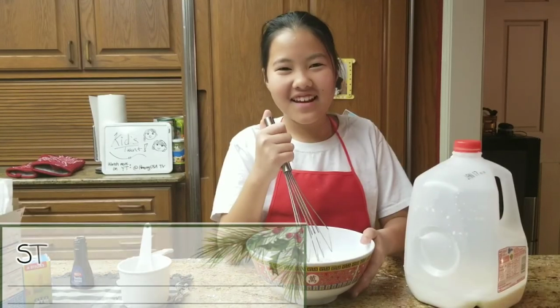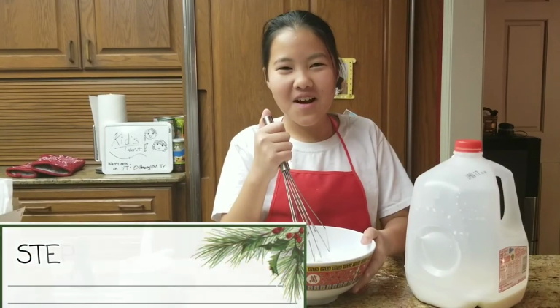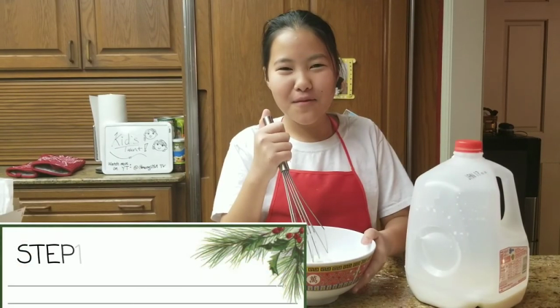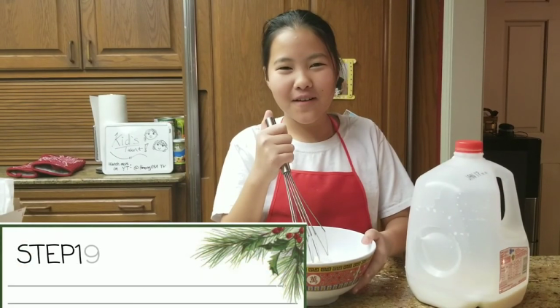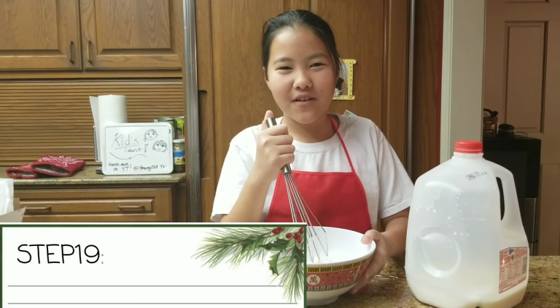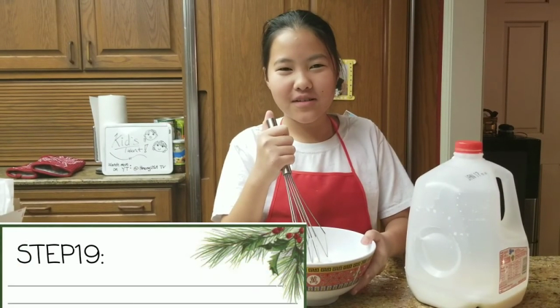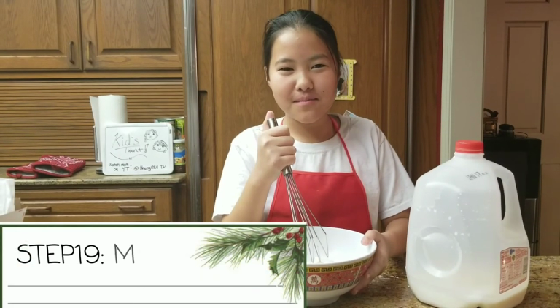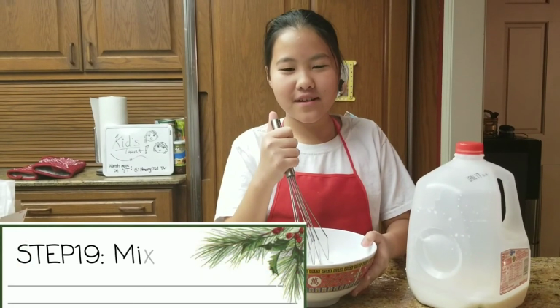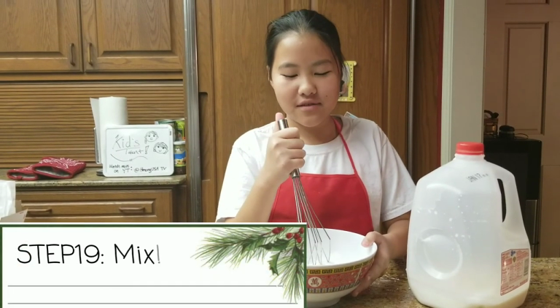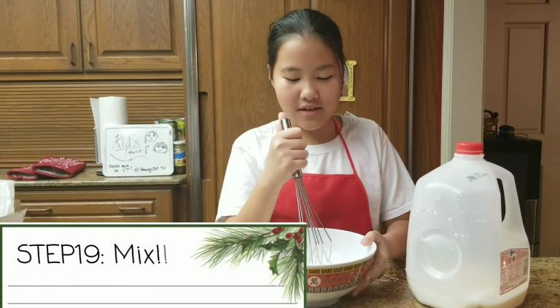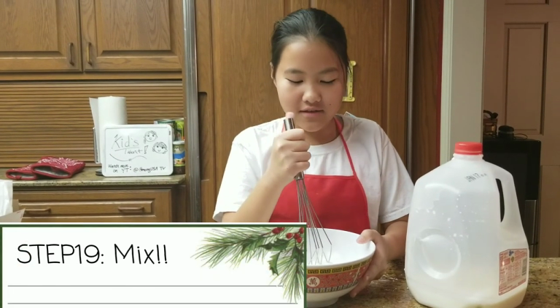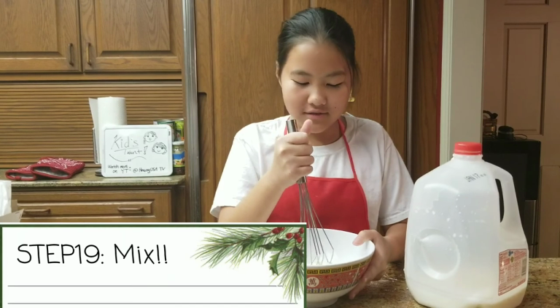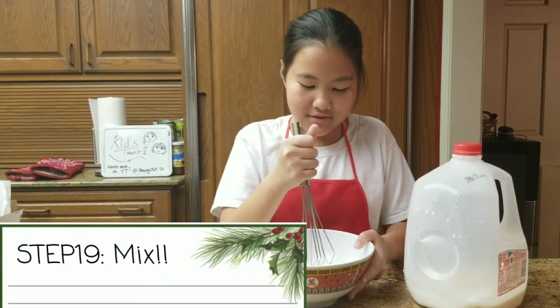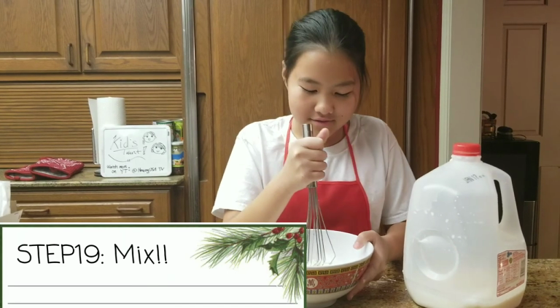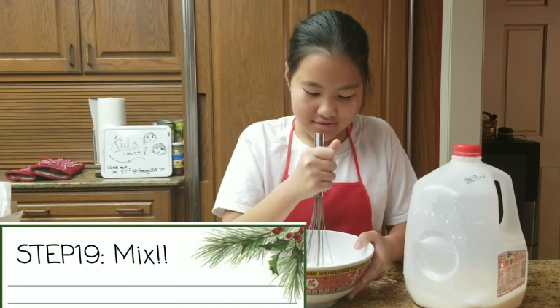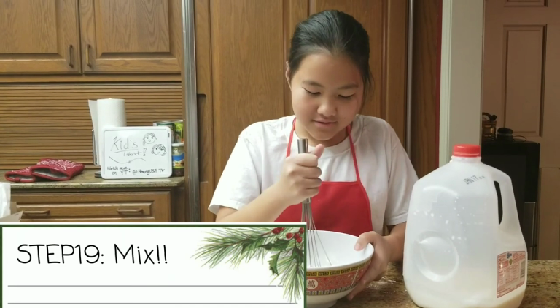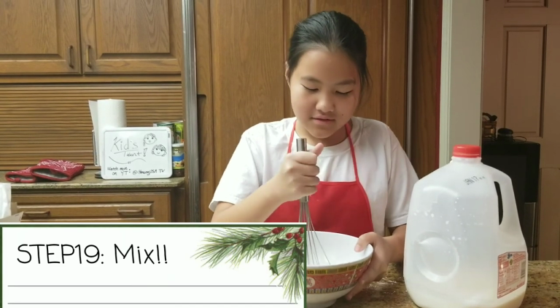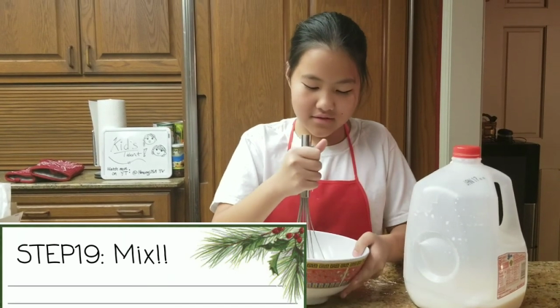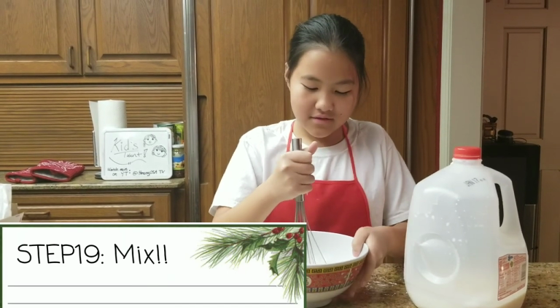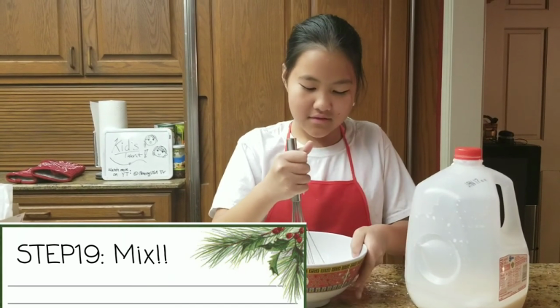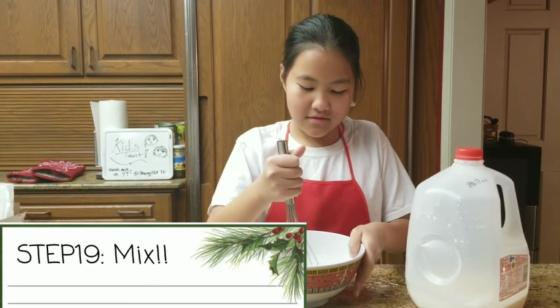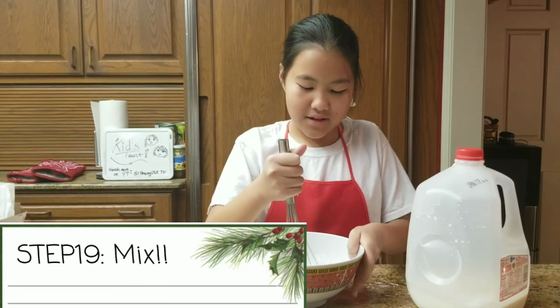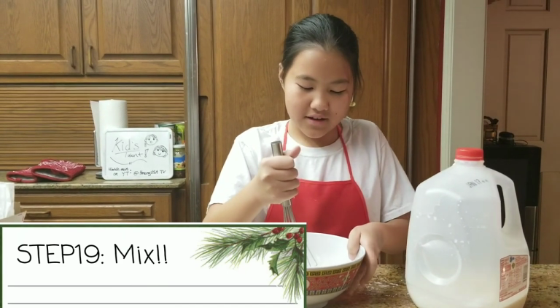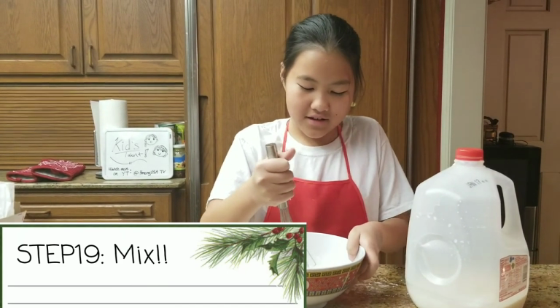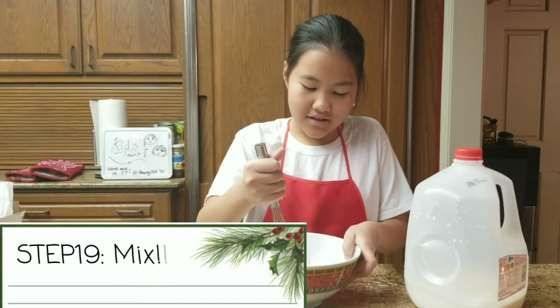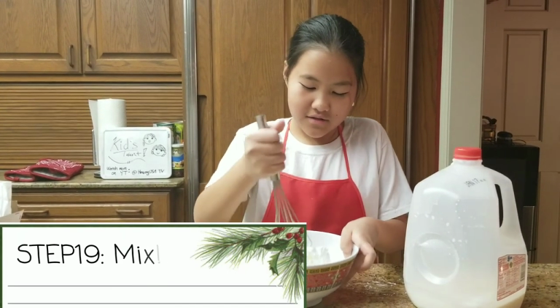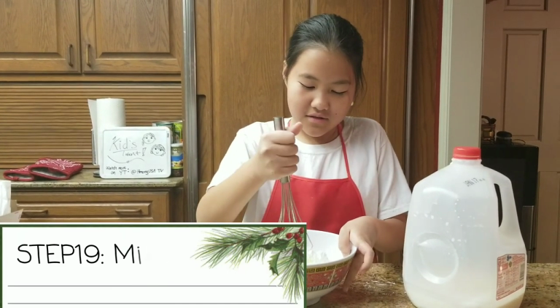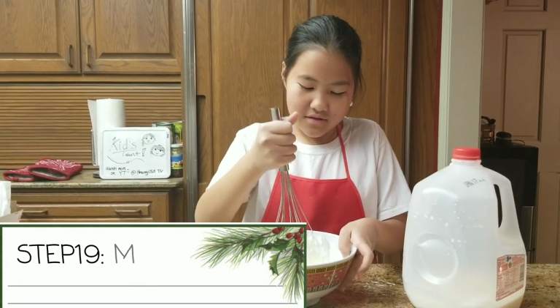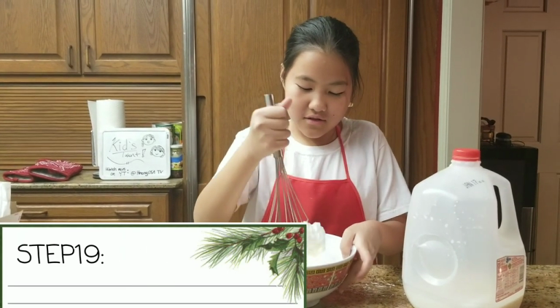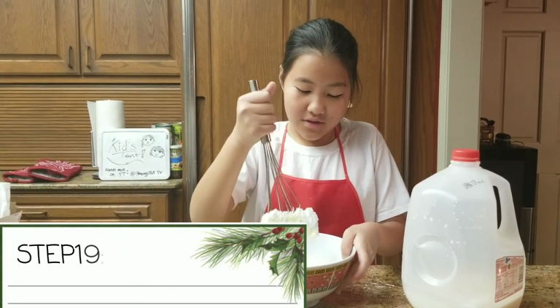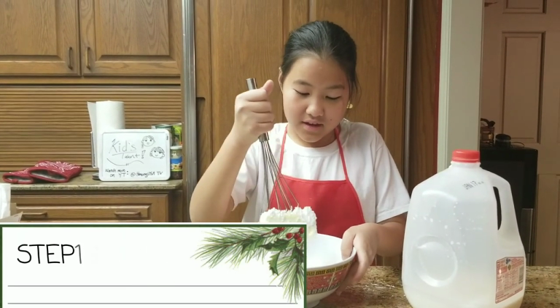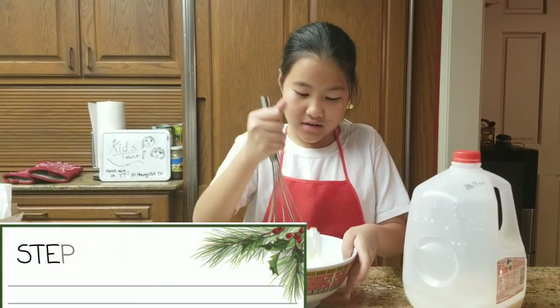Now we are going to mix this. Oh my gosh, this is too thick.